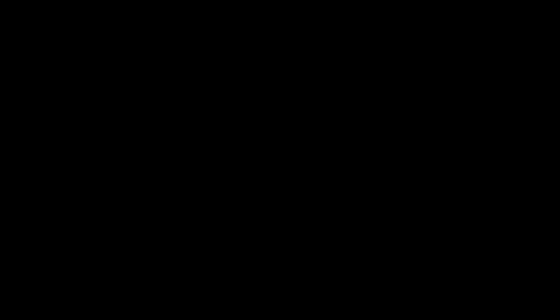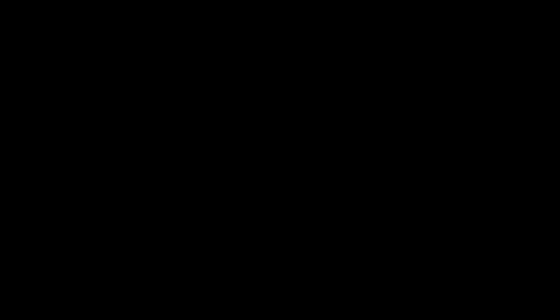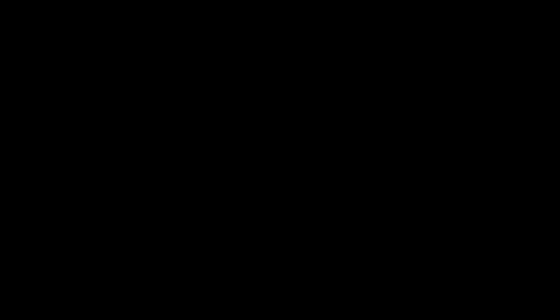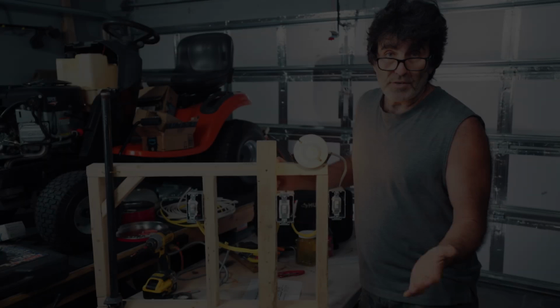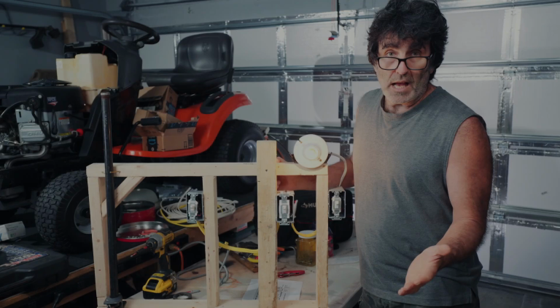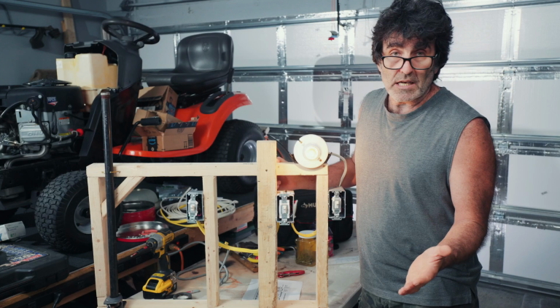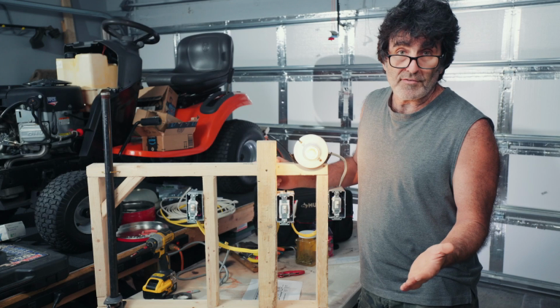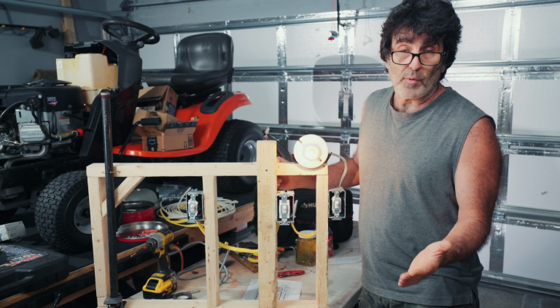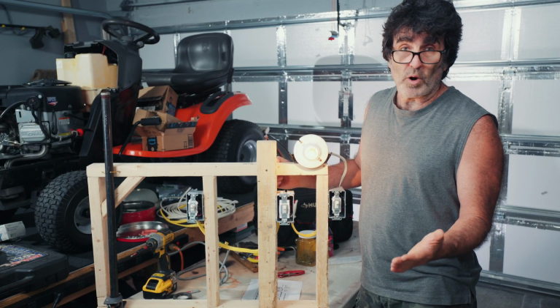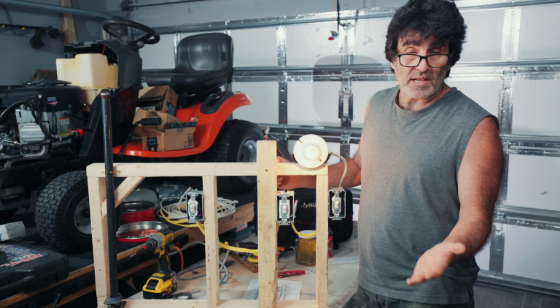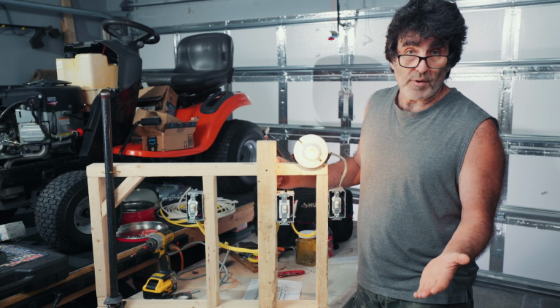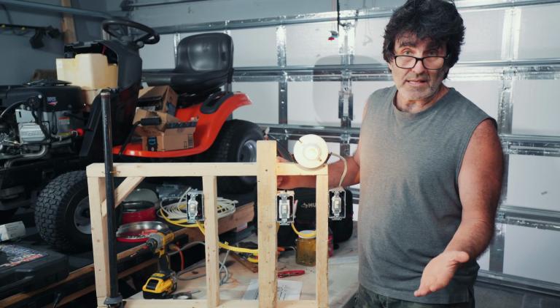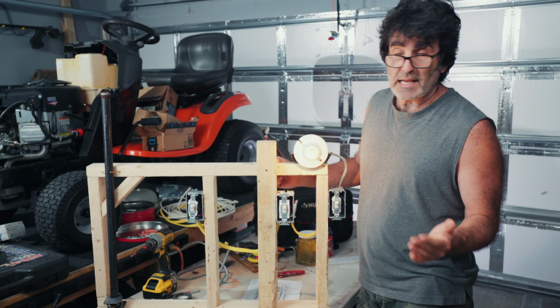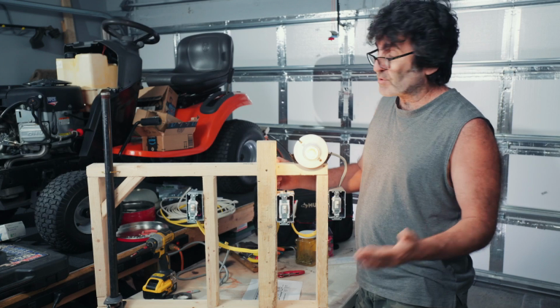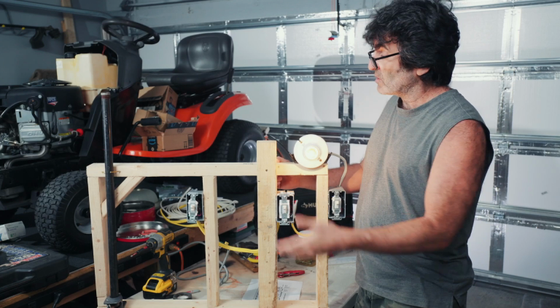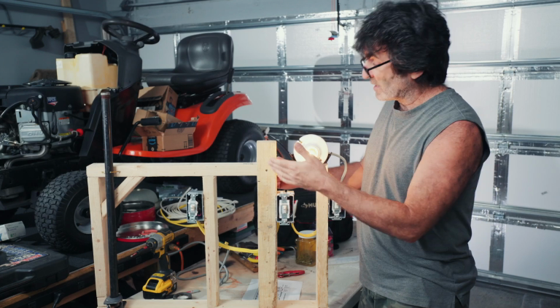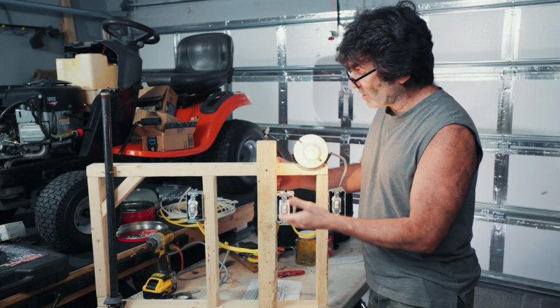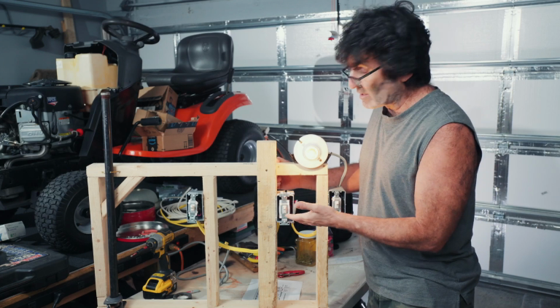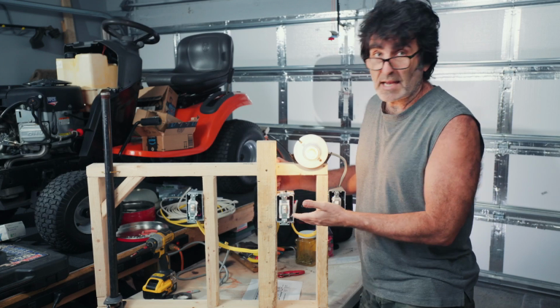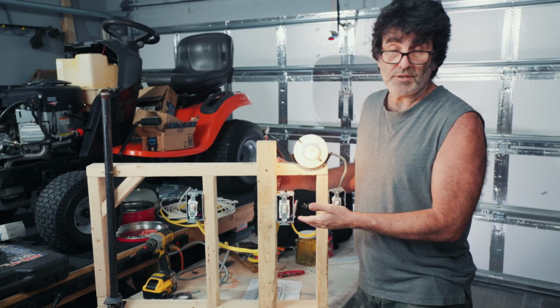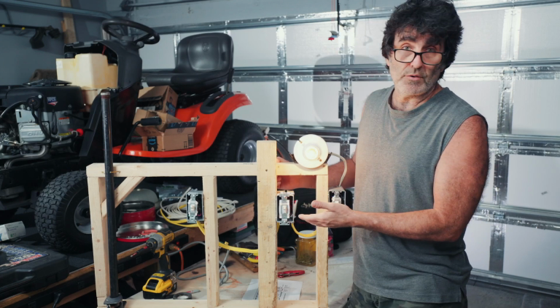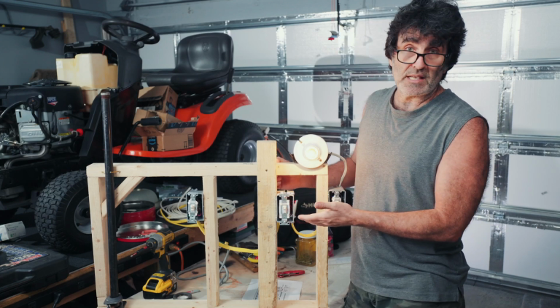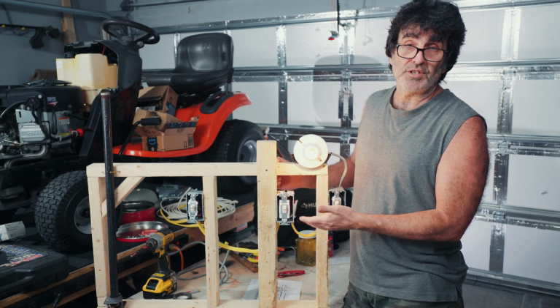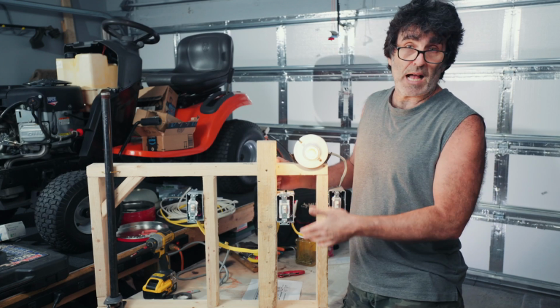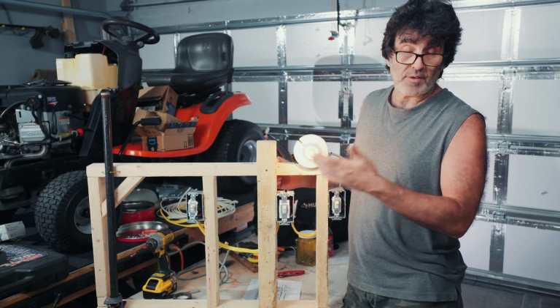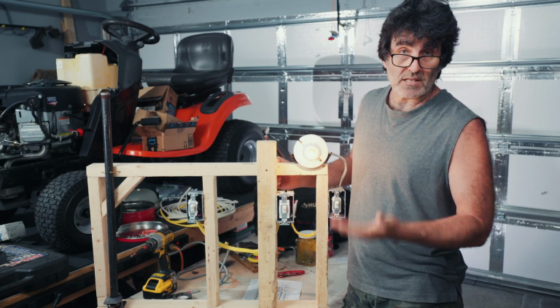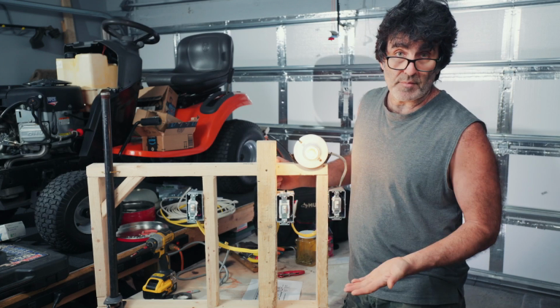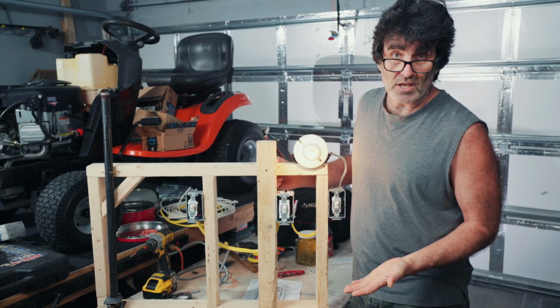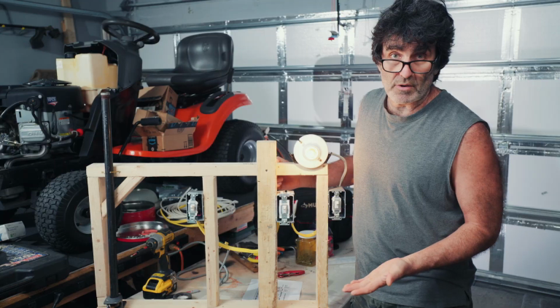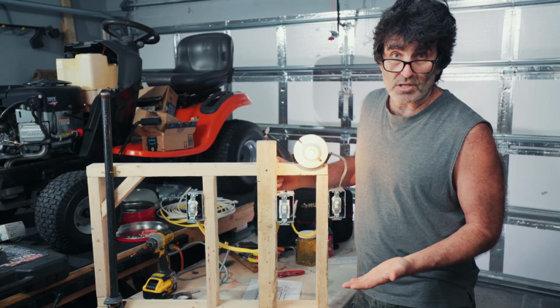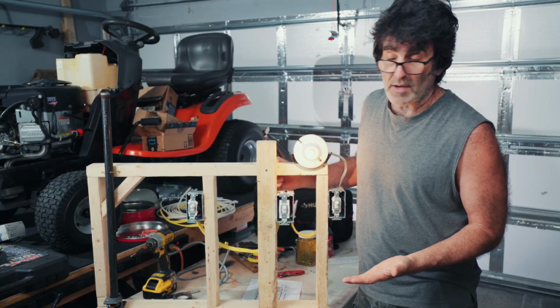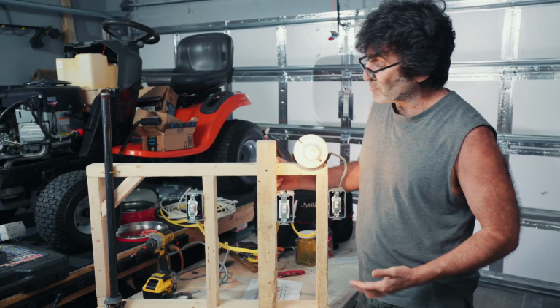If you're not comfortable working around electrical, don't attempt to do this job. Get somebody who is comfortable.